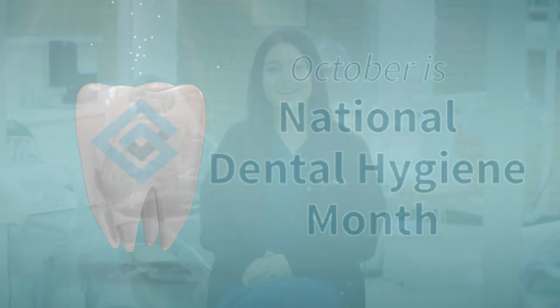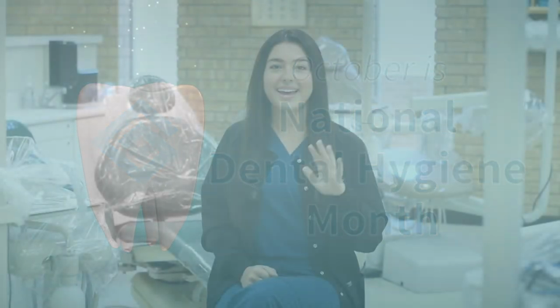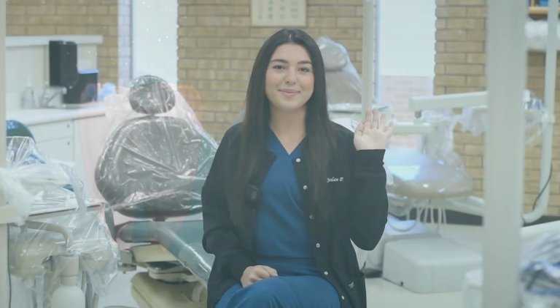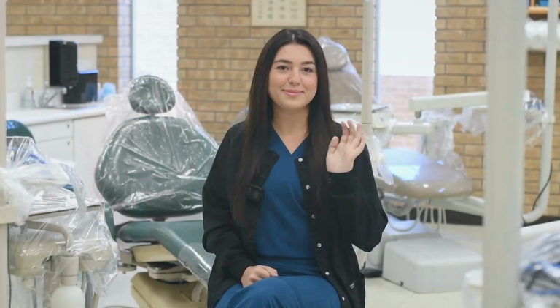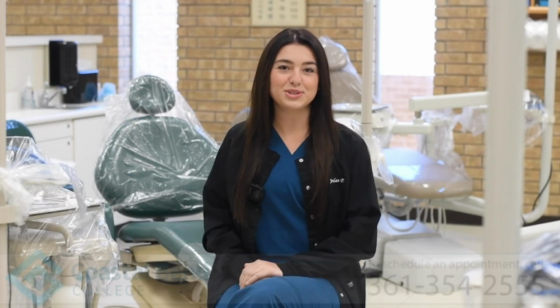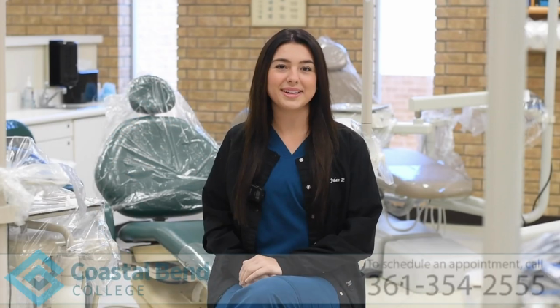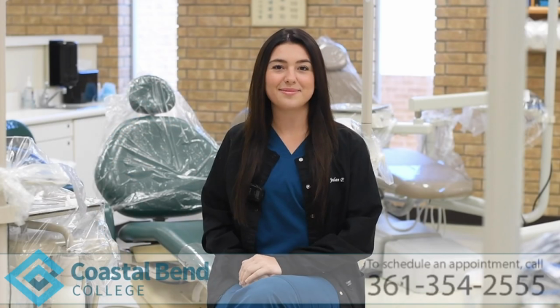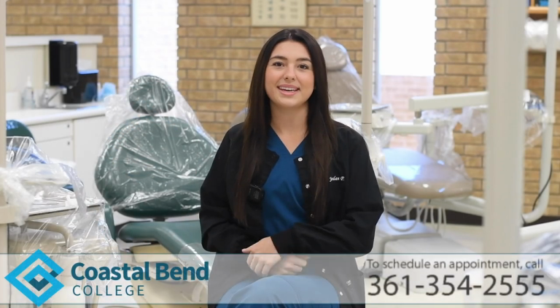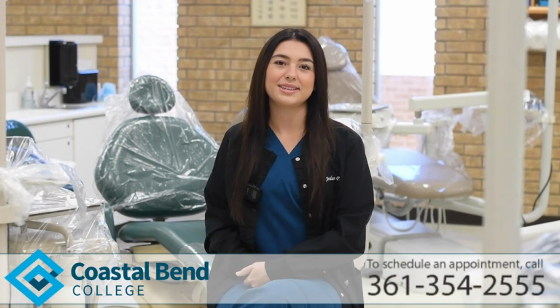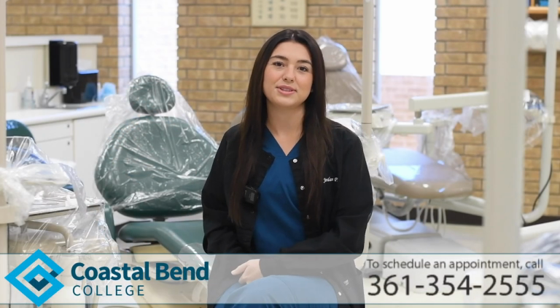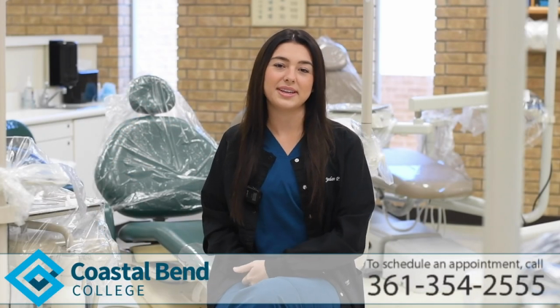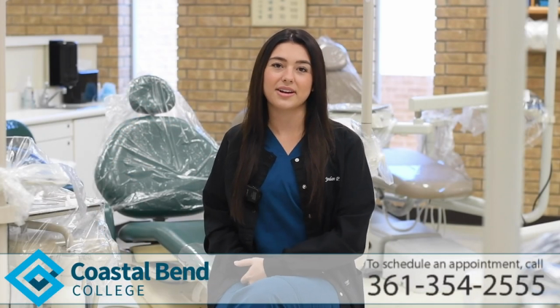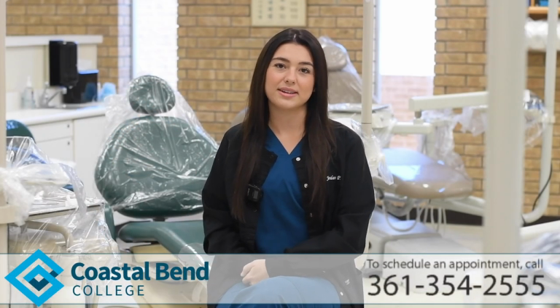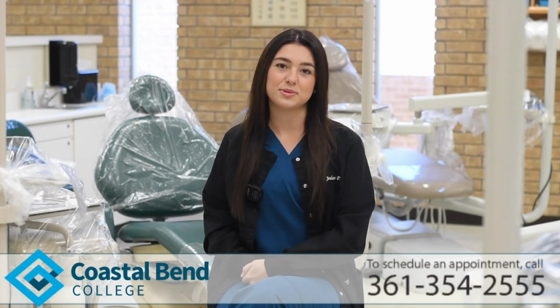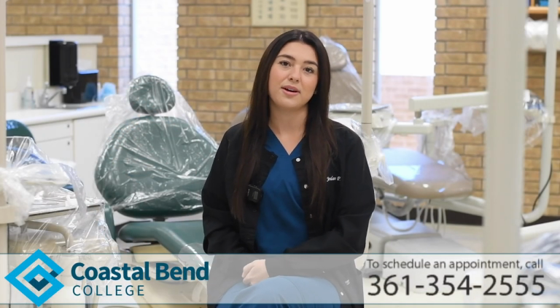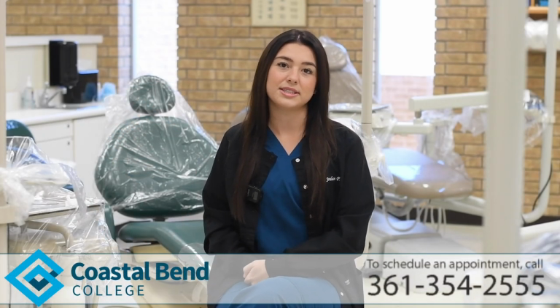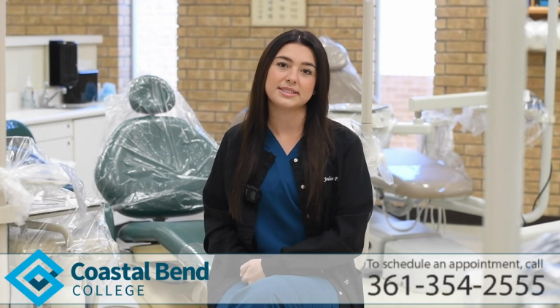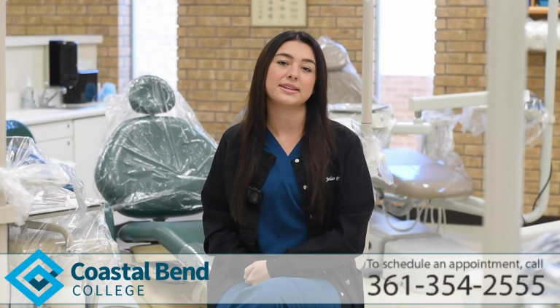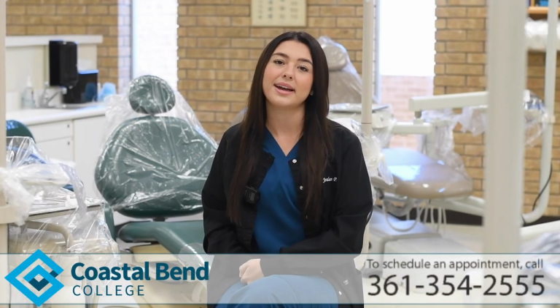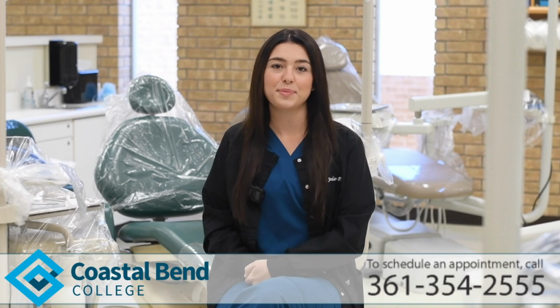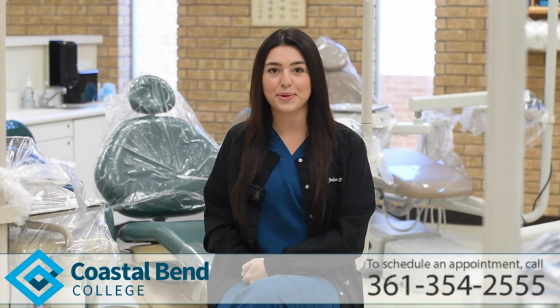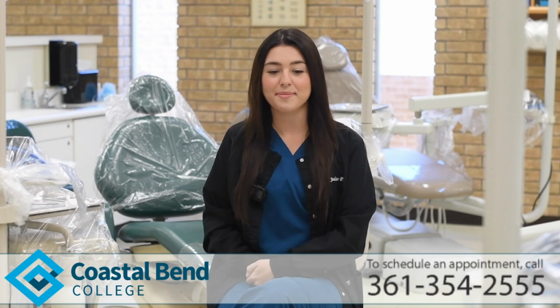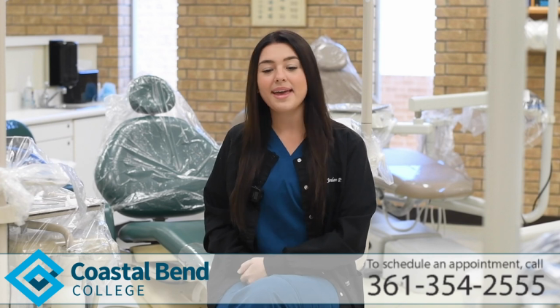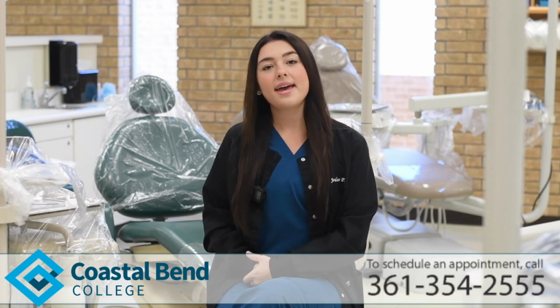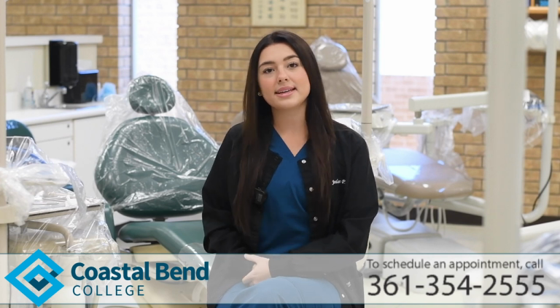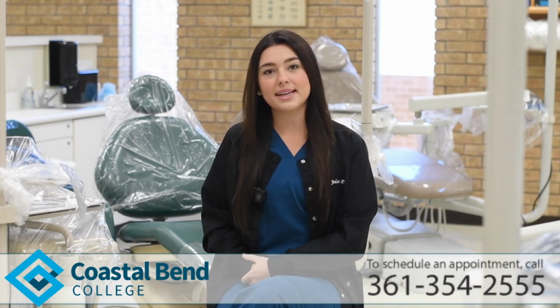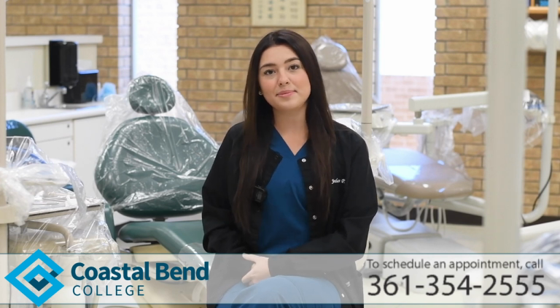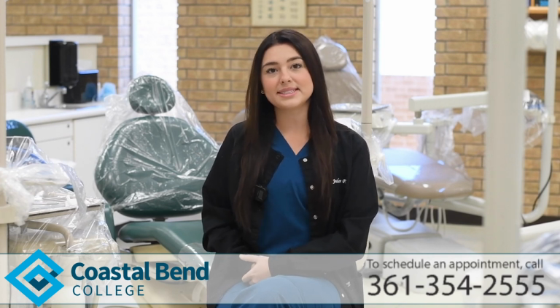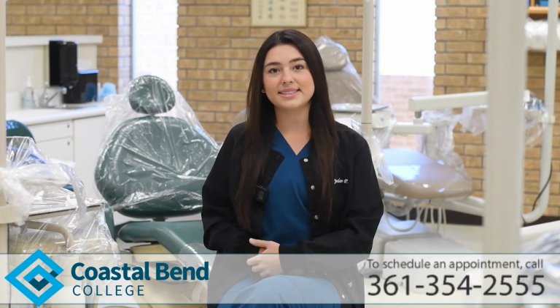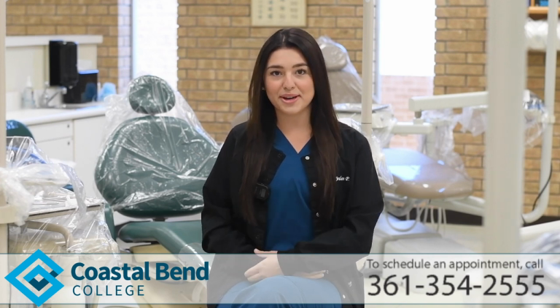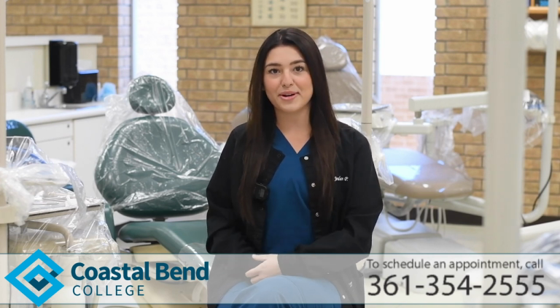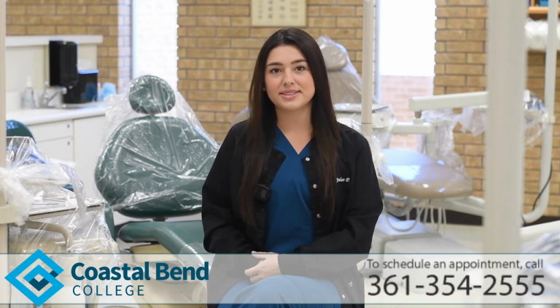Hey, my name is Jordan. I'm a second year student here at Coastal Bend College's Dental Hygiene Program and today I'm going to be discussing radiographs.